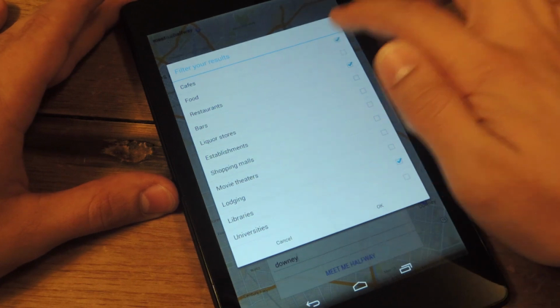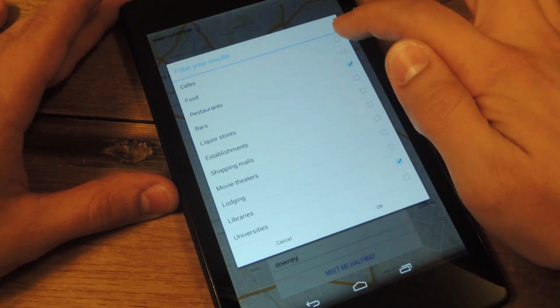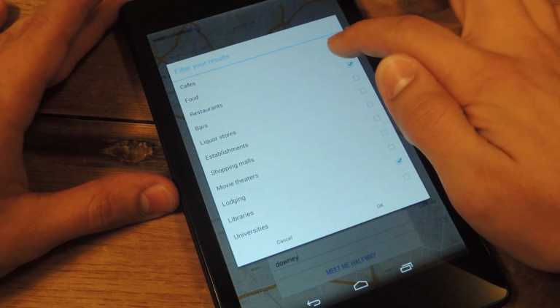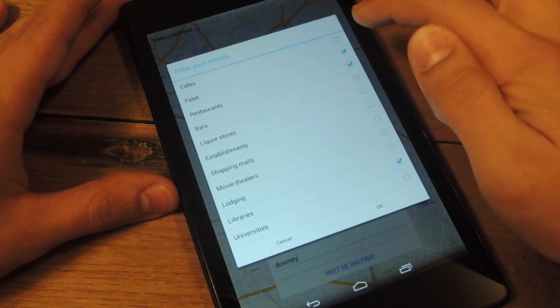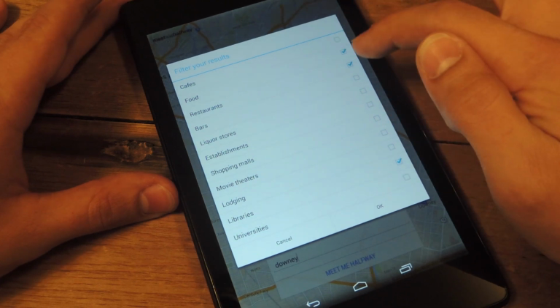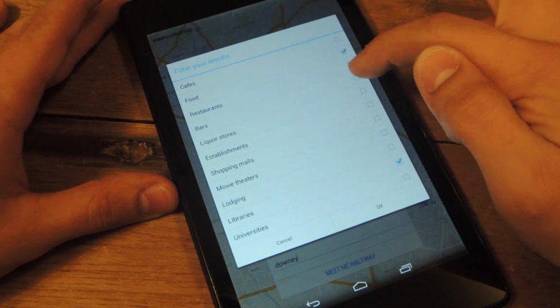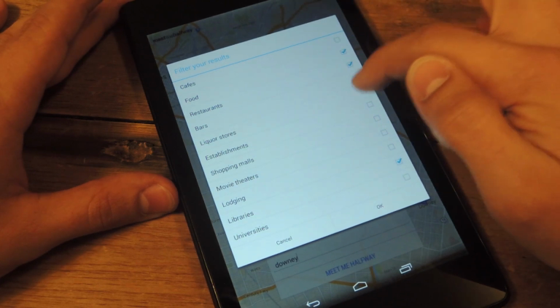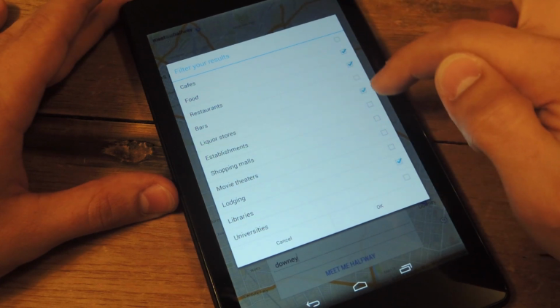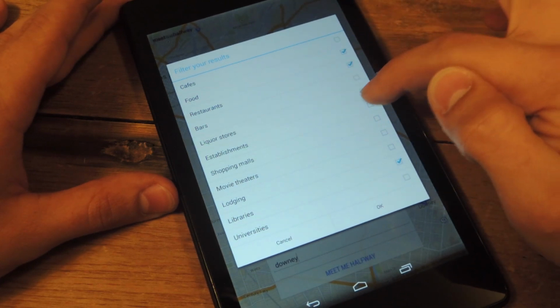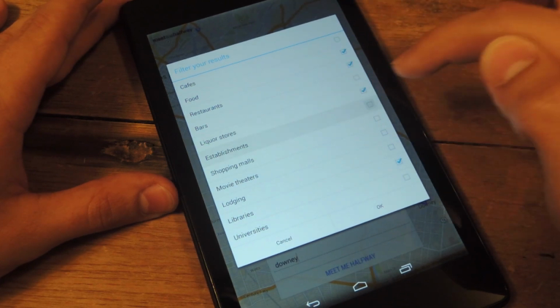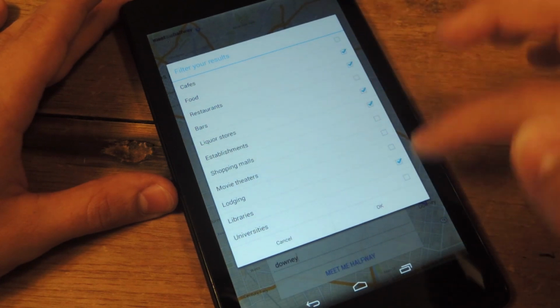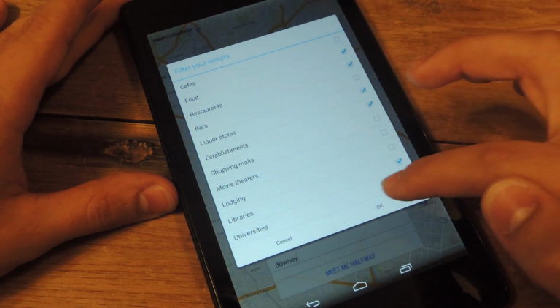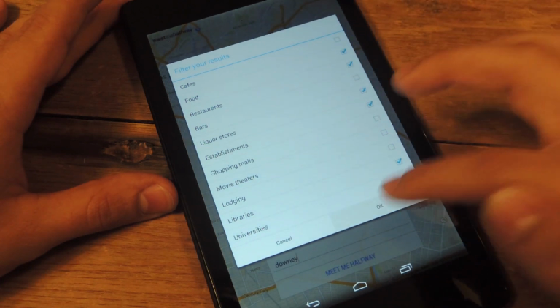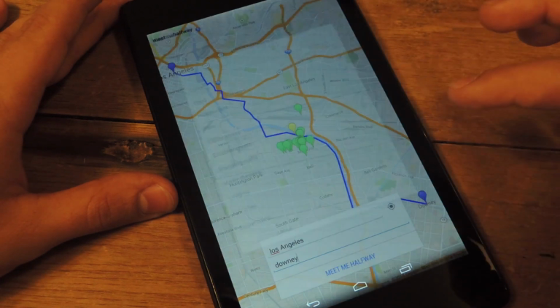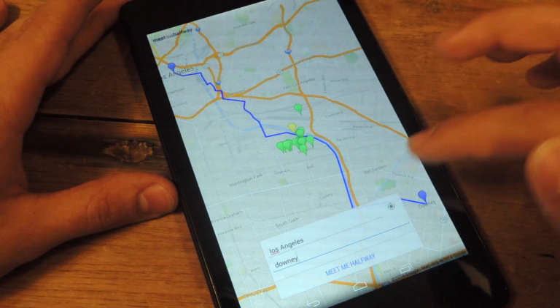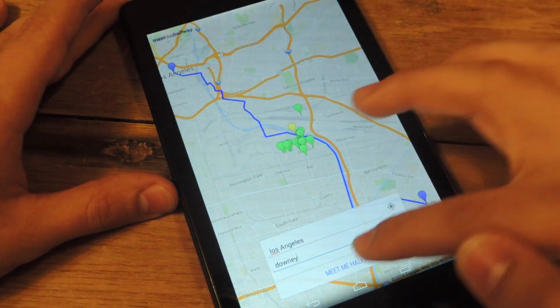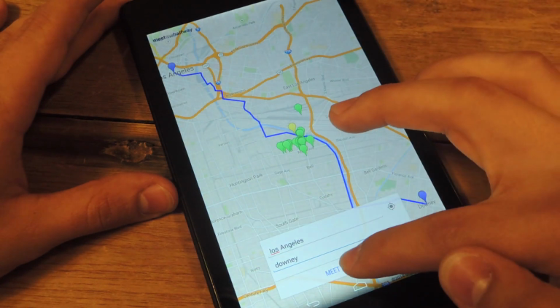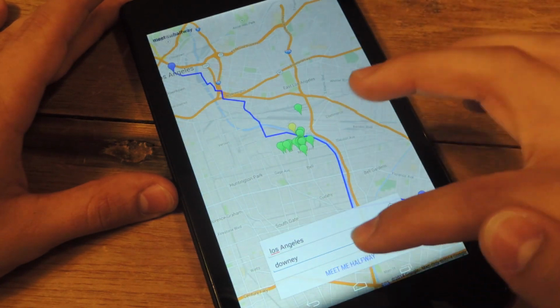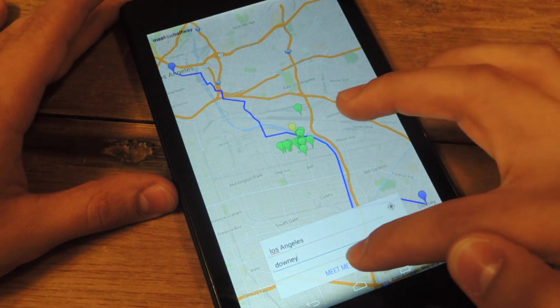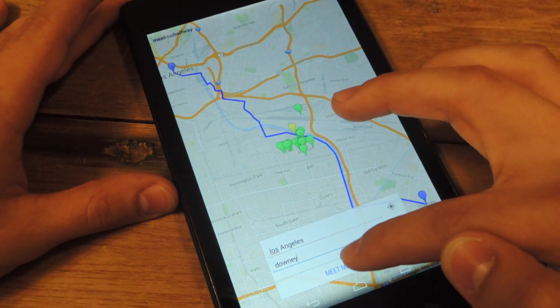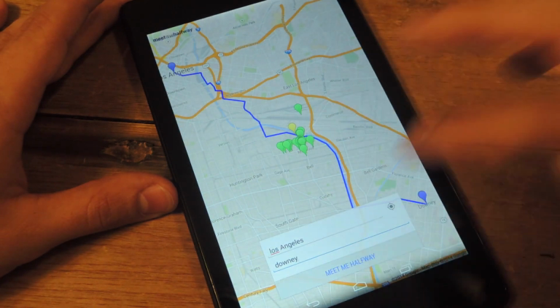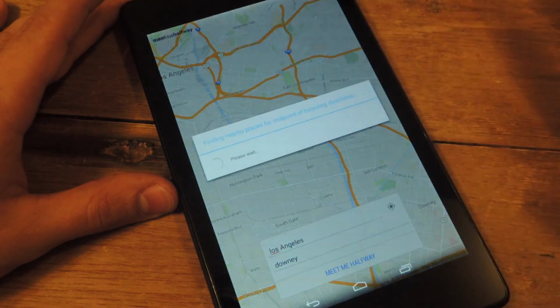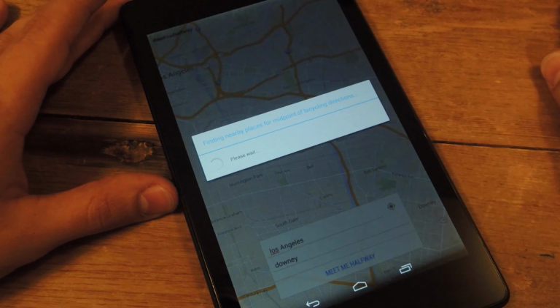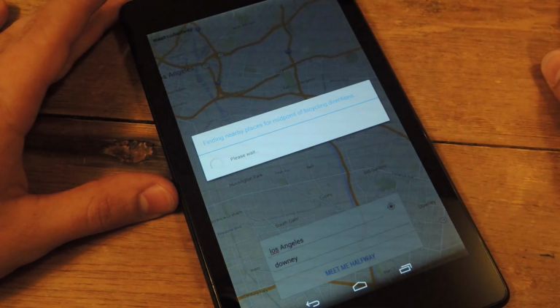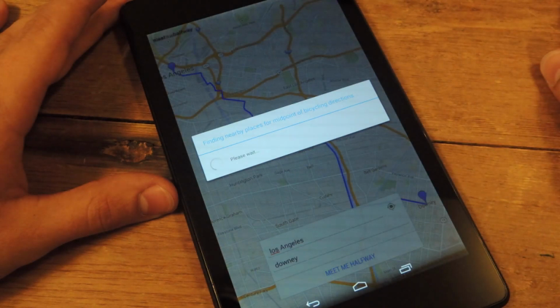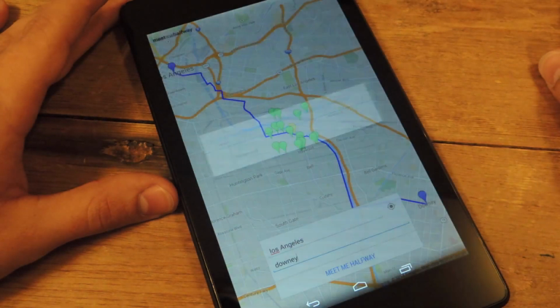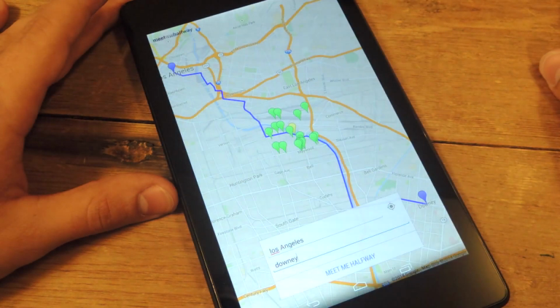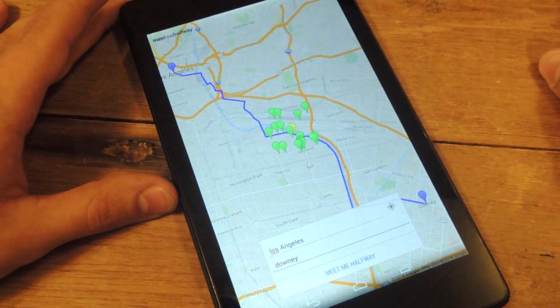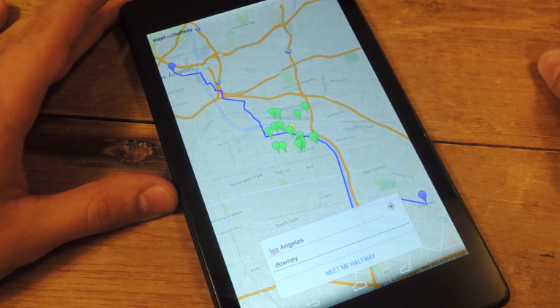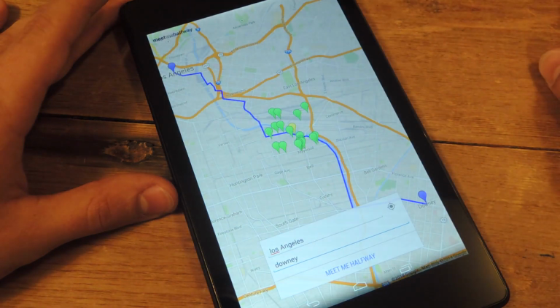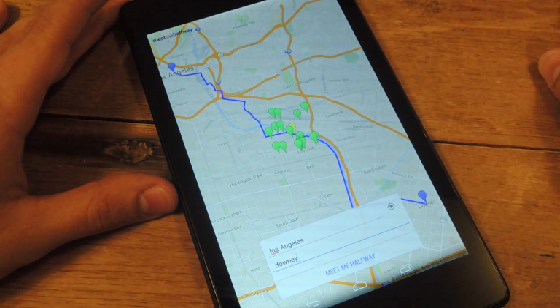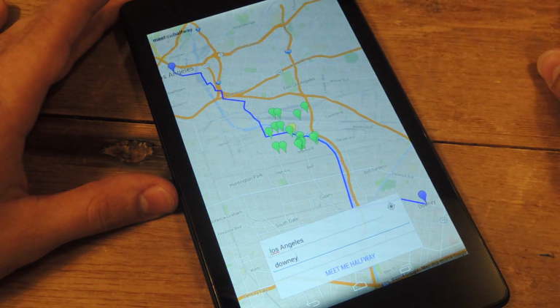Alright, so there we go. Select which ones you're interested in, hit OK, and then you would press Meet Me Halfway again so they can filter it.